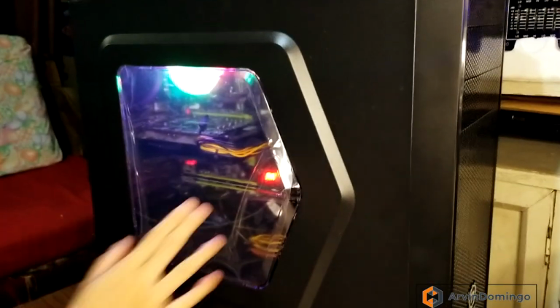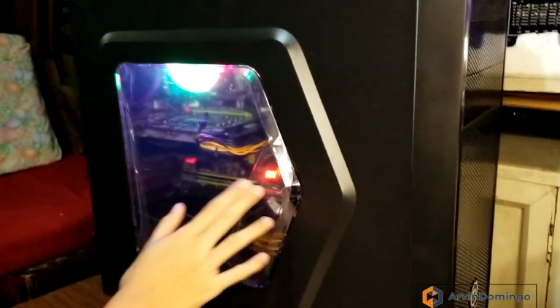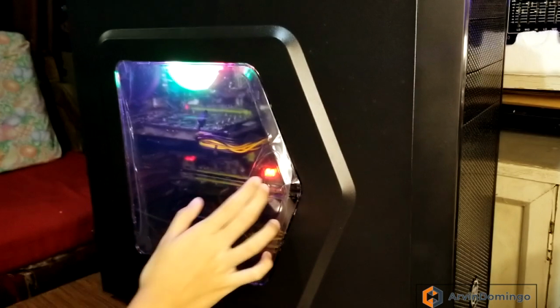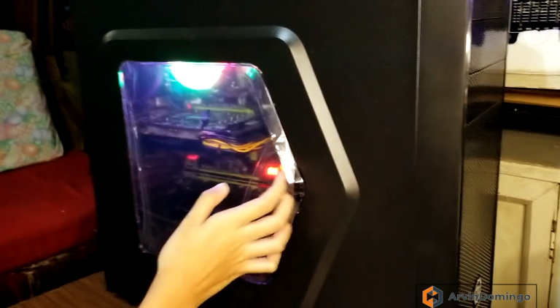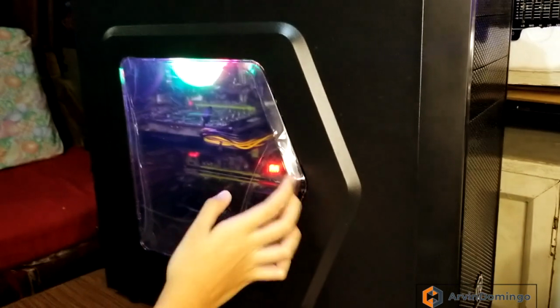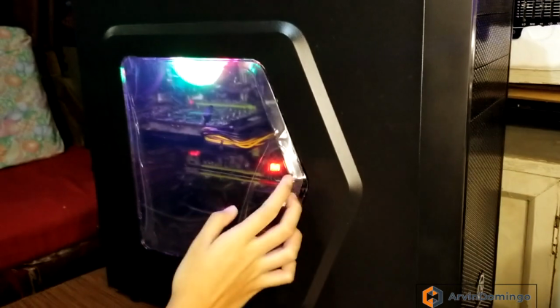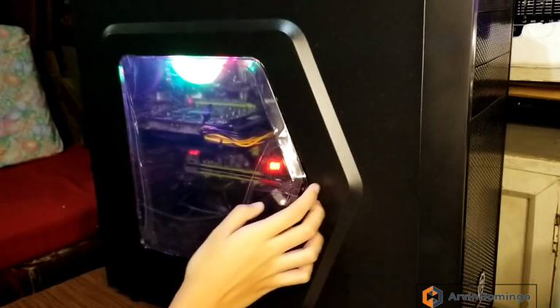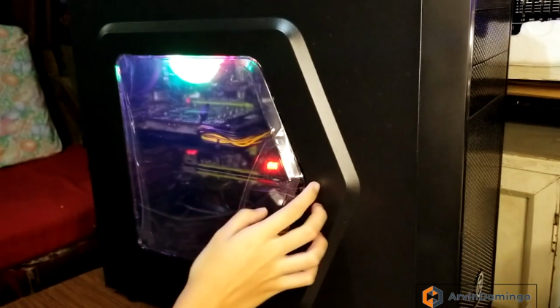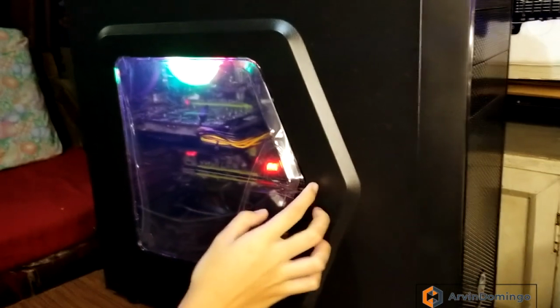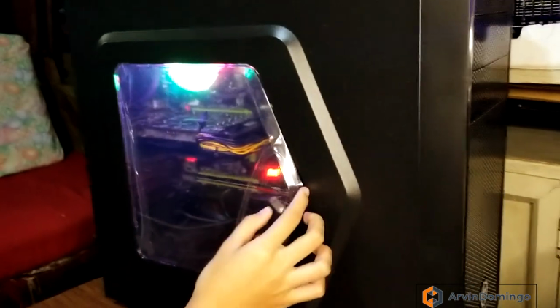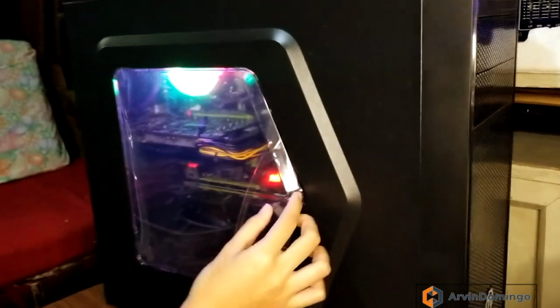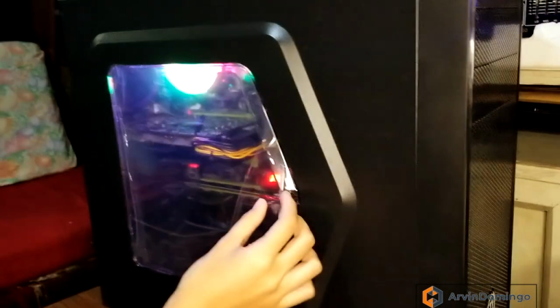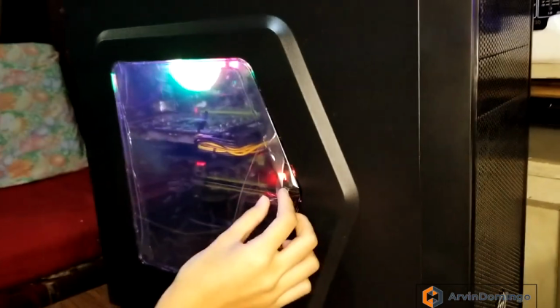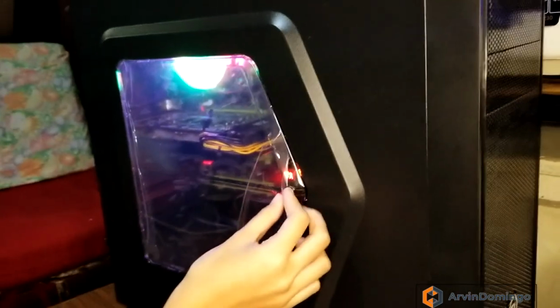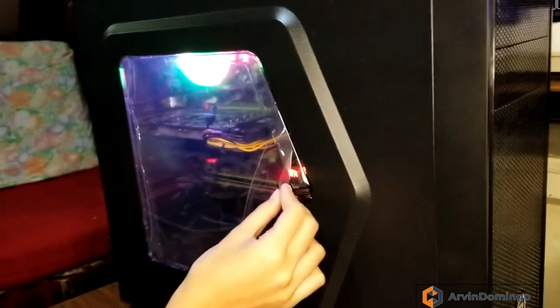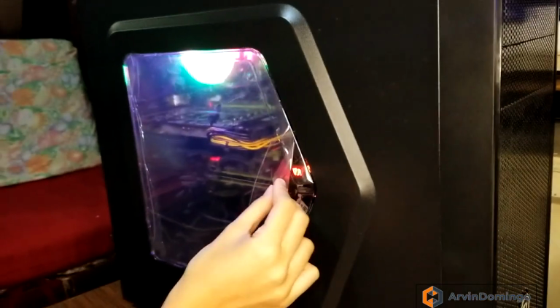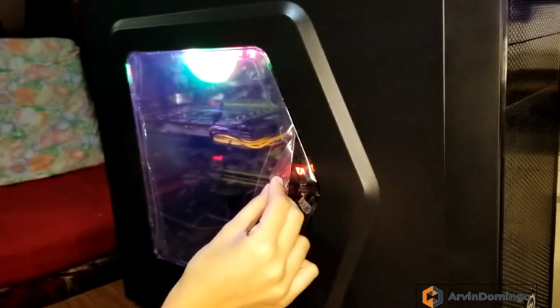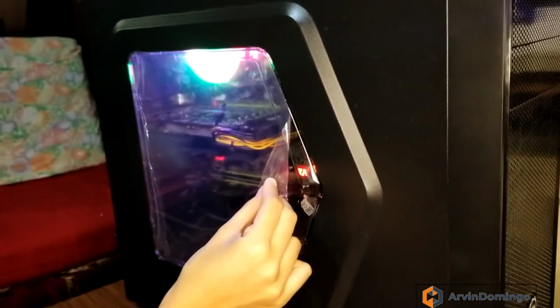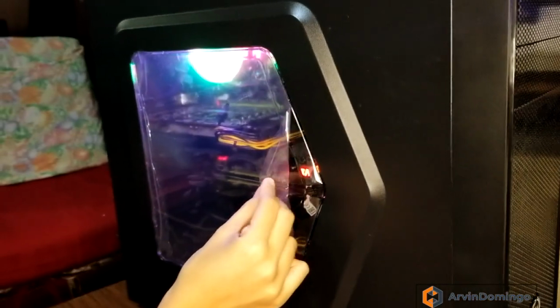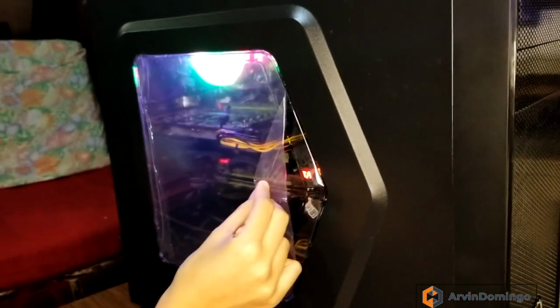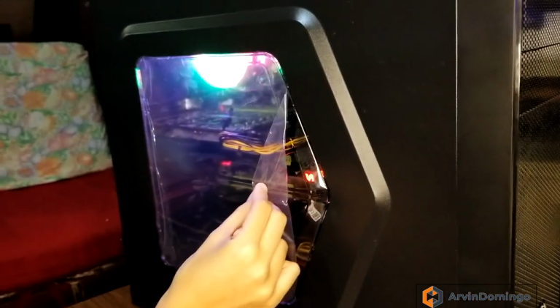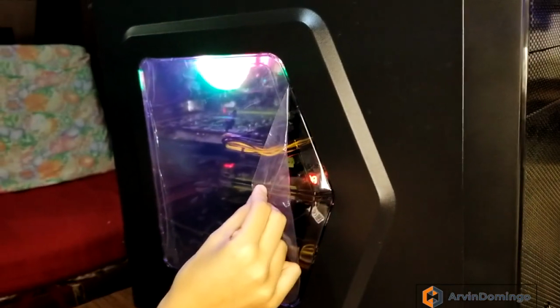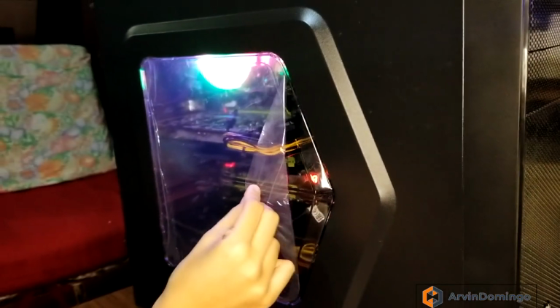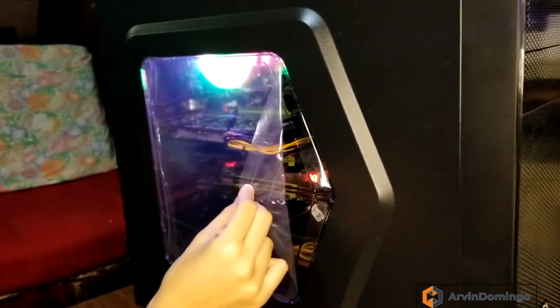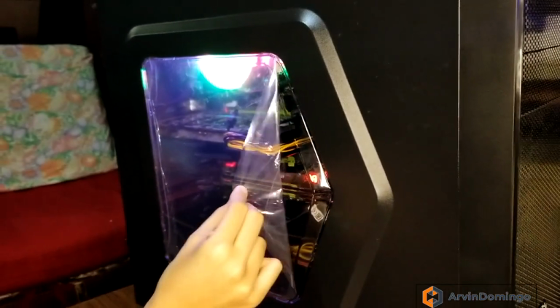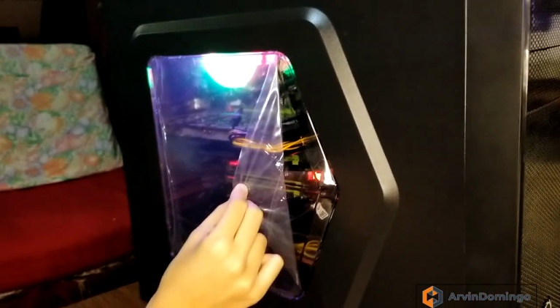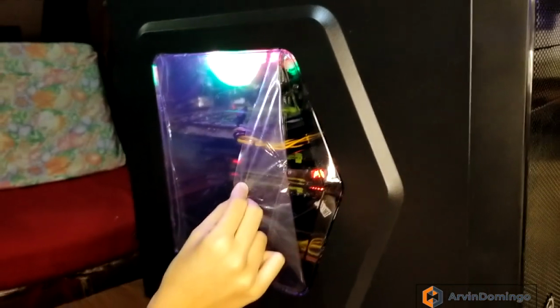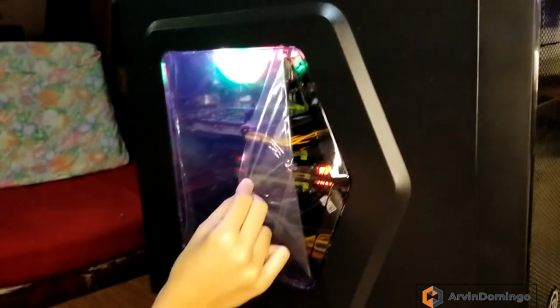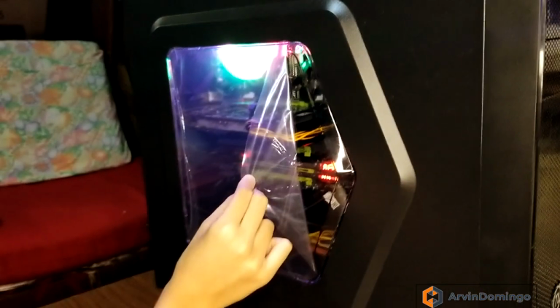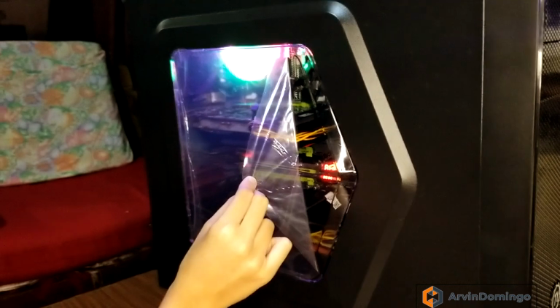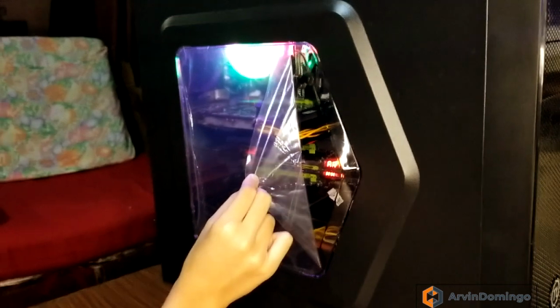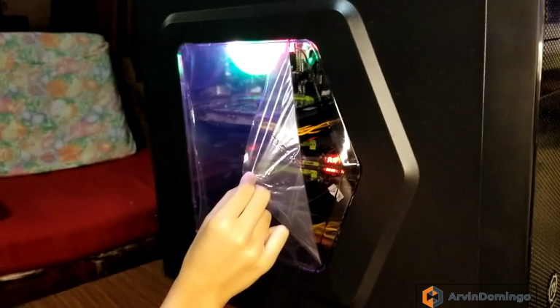Now here is the removal of the plastic — it's a very nice Thermaltake PC case.